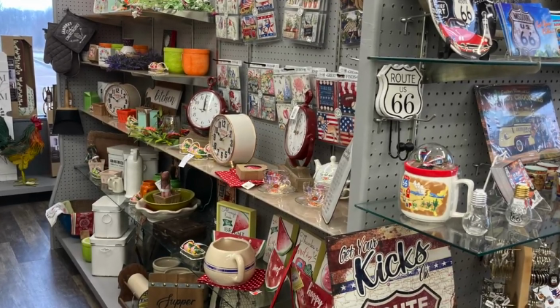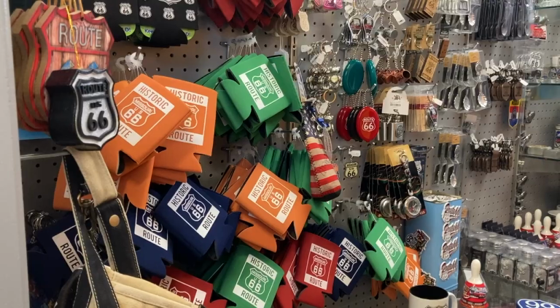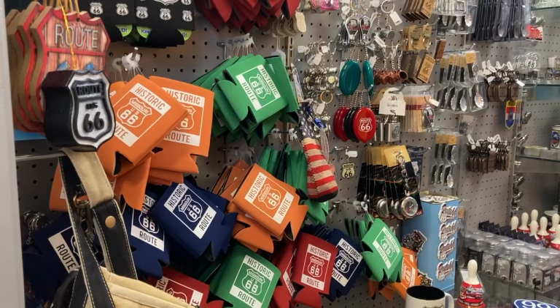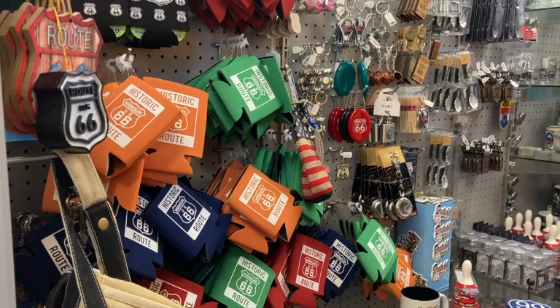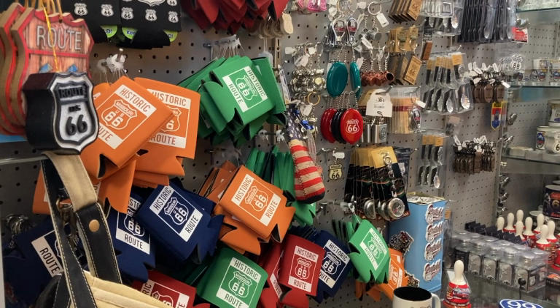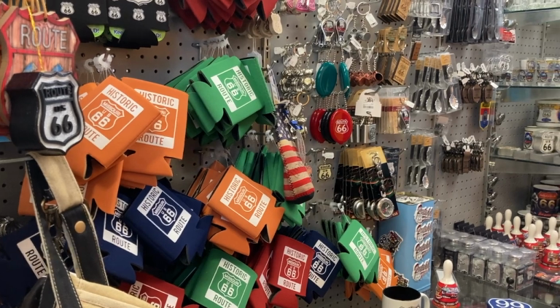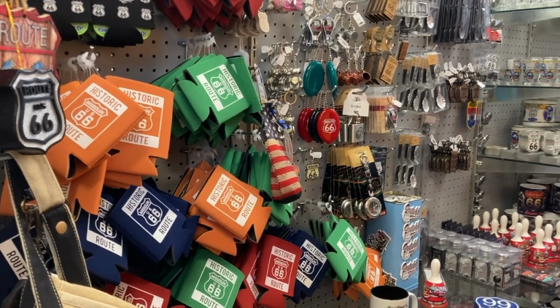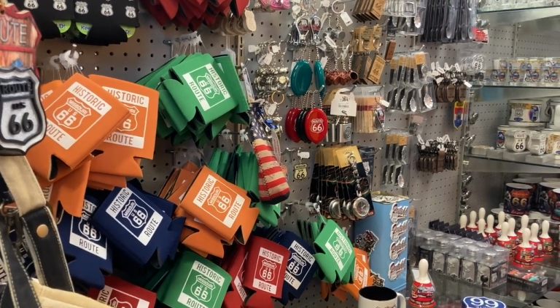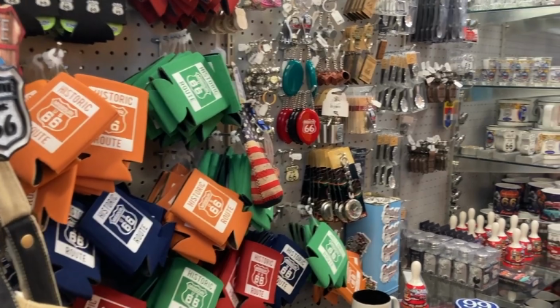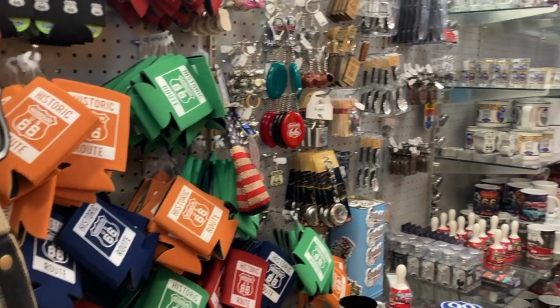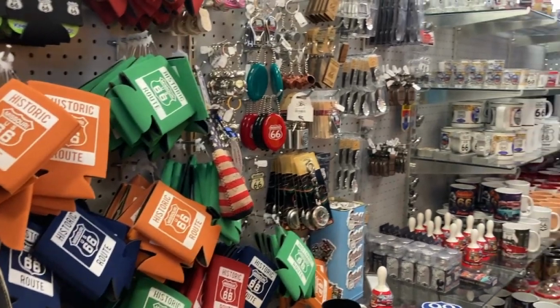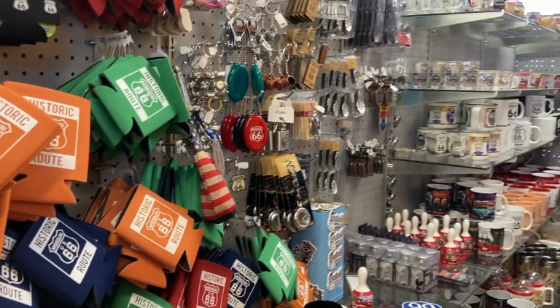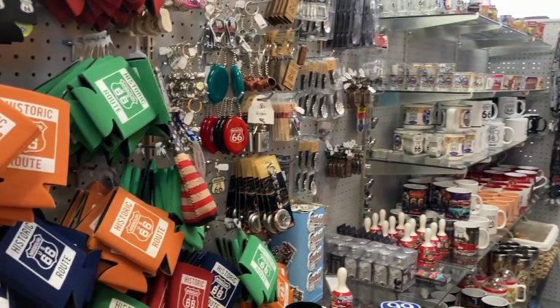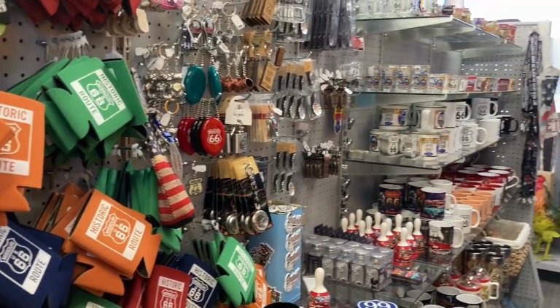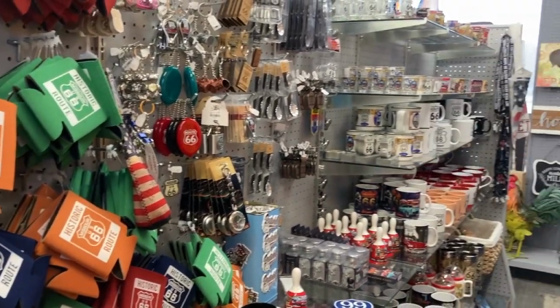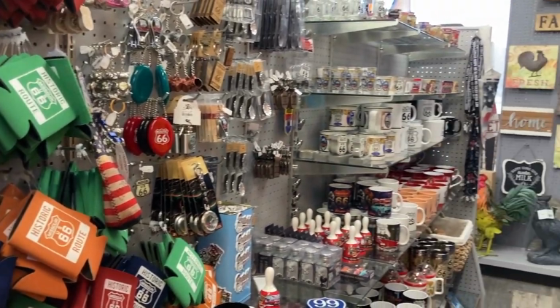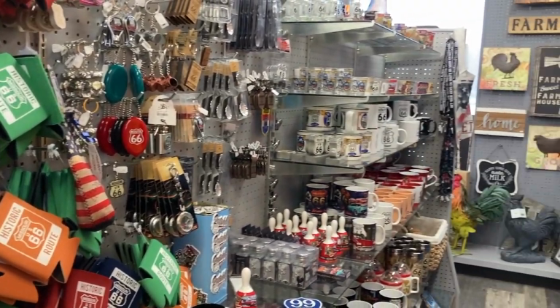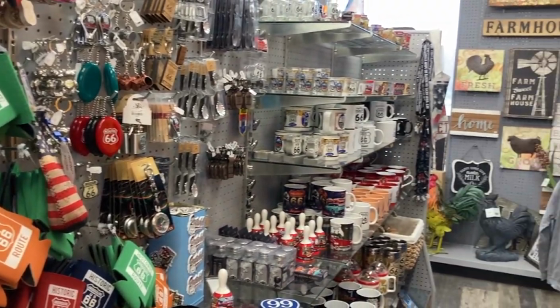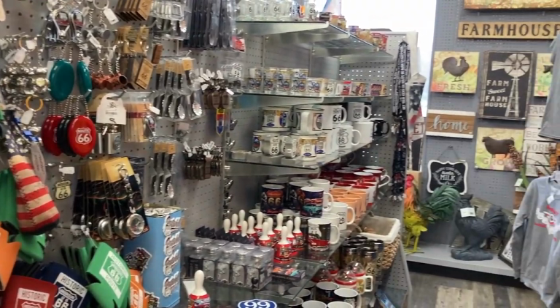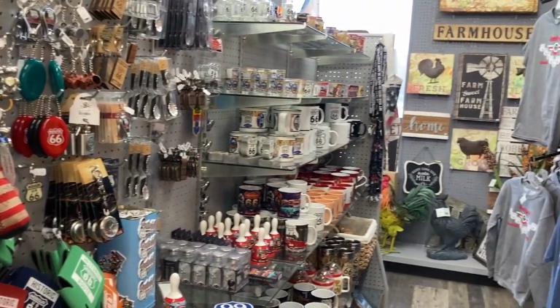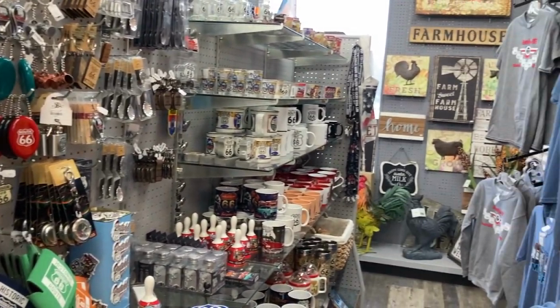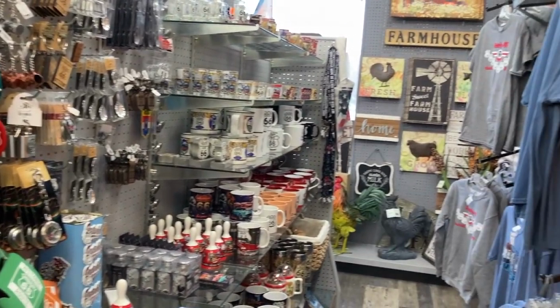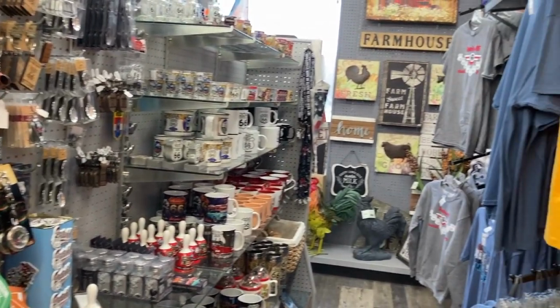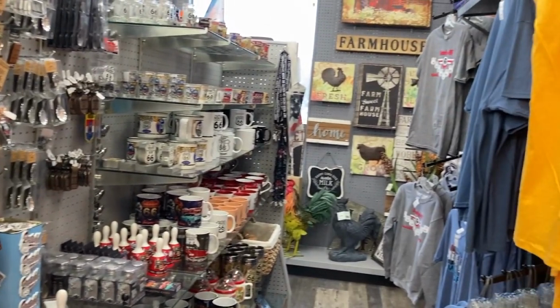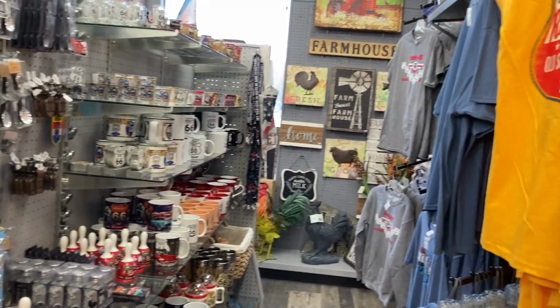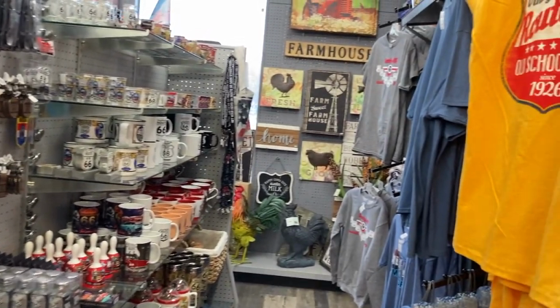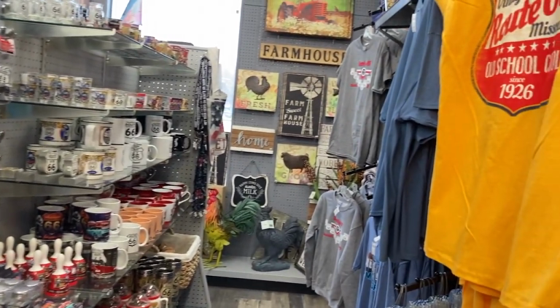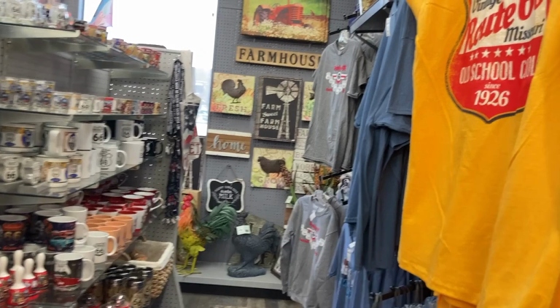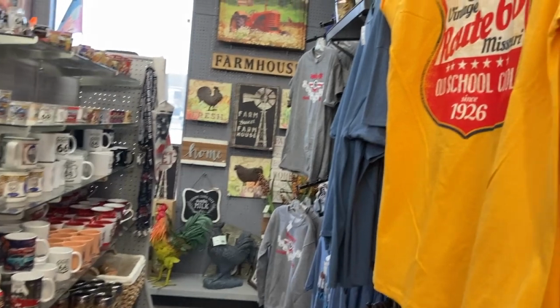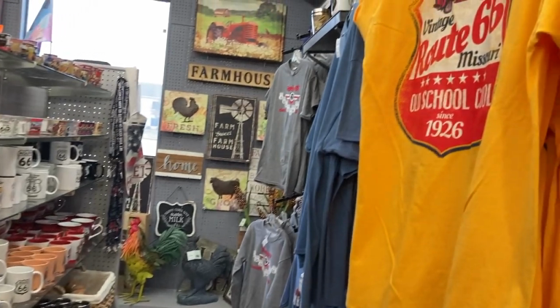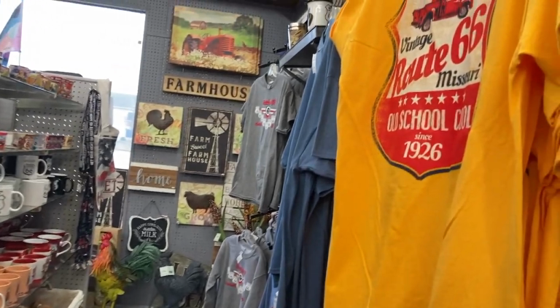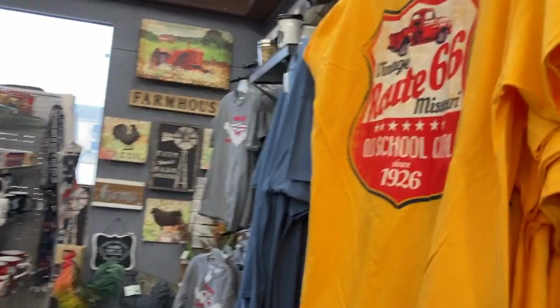With Ozark Land located just off the old Route 66, there is no shortage of Route 66 merchandise in the store.